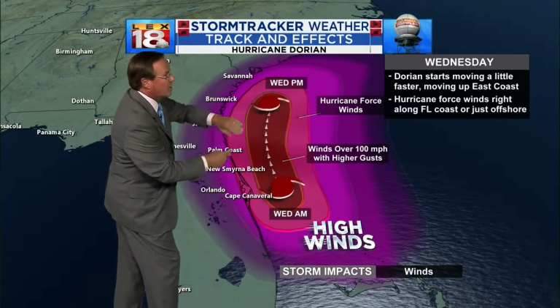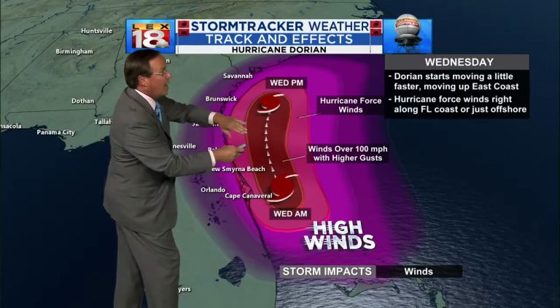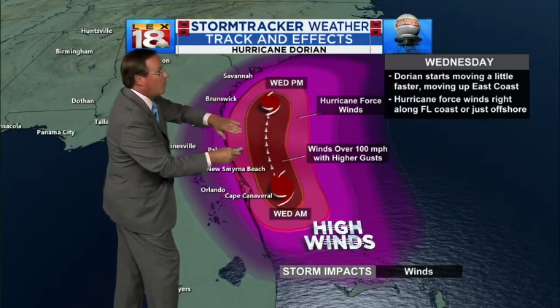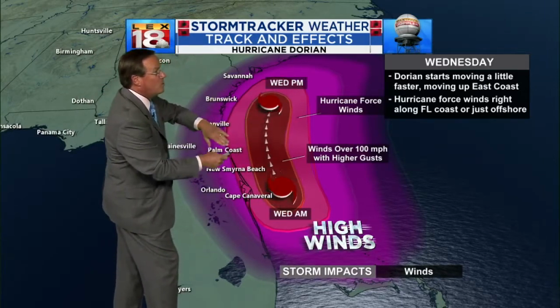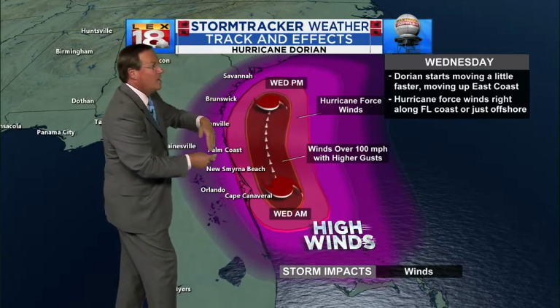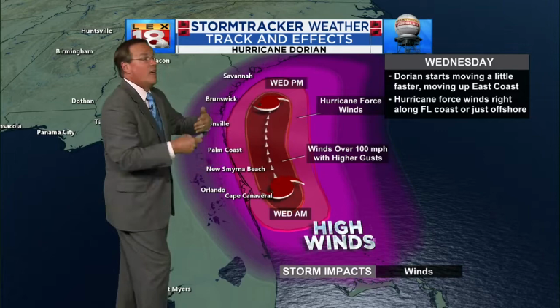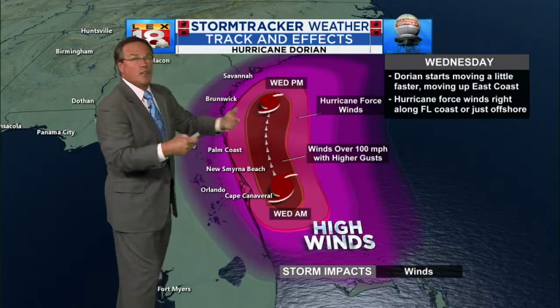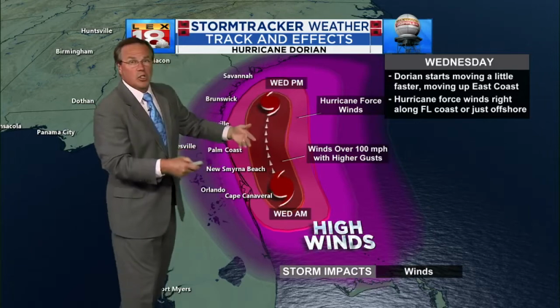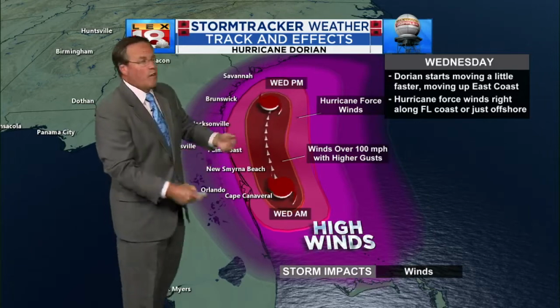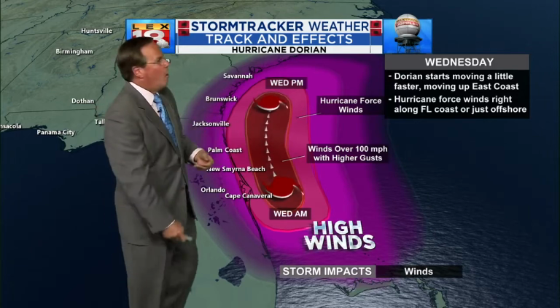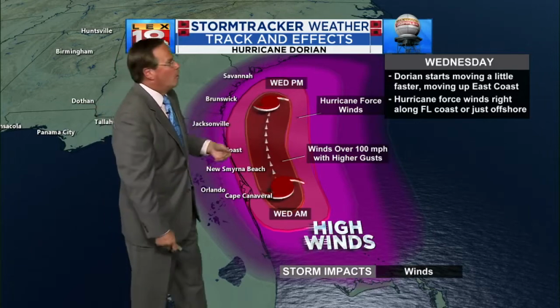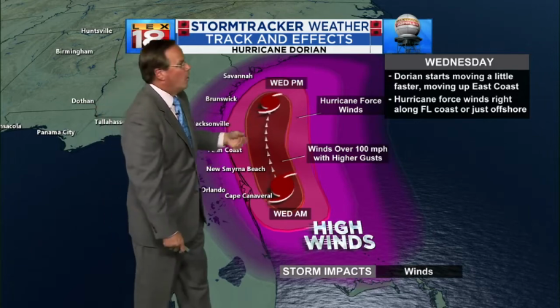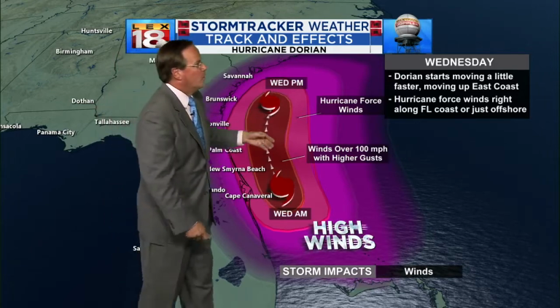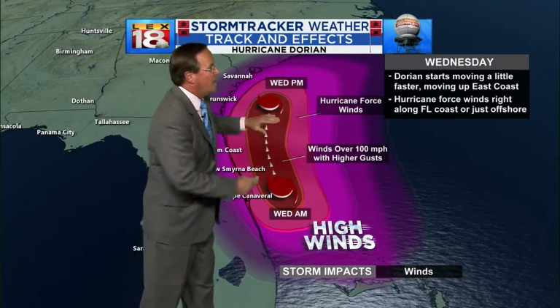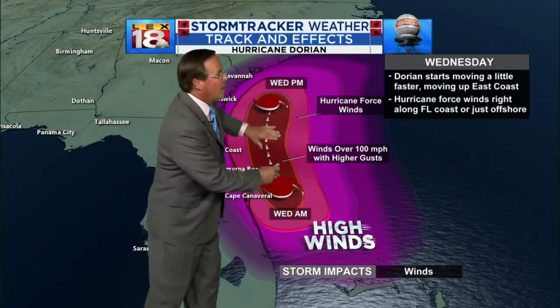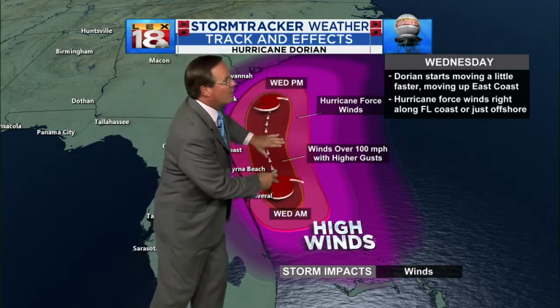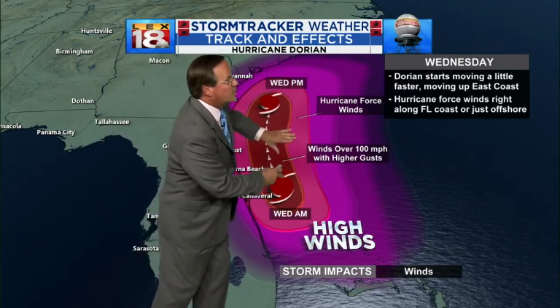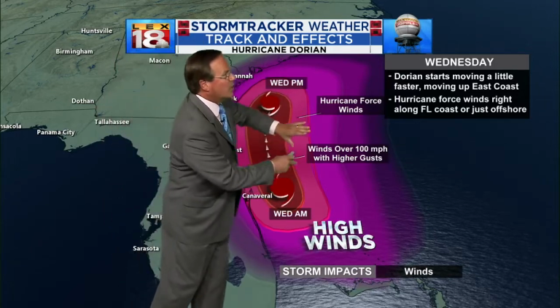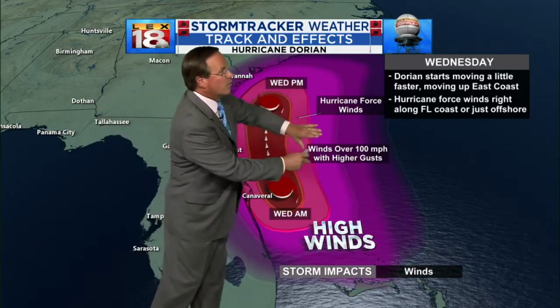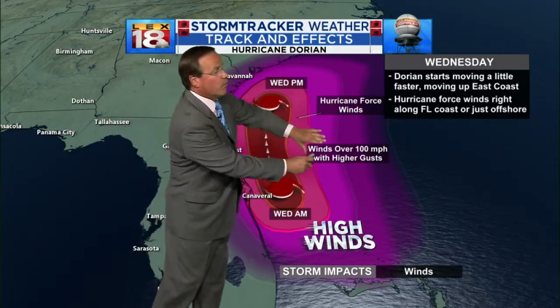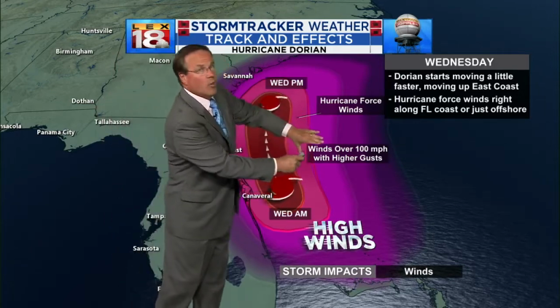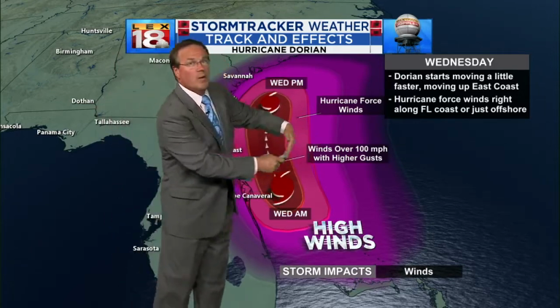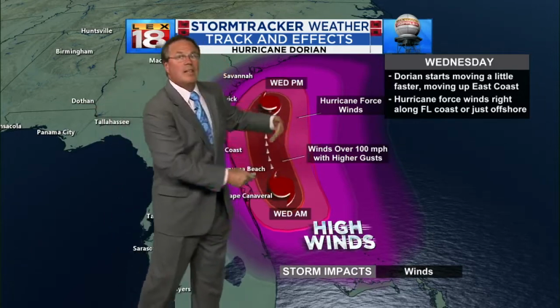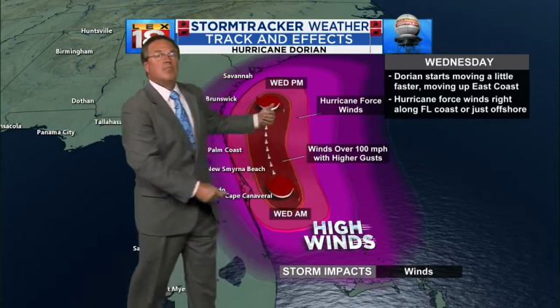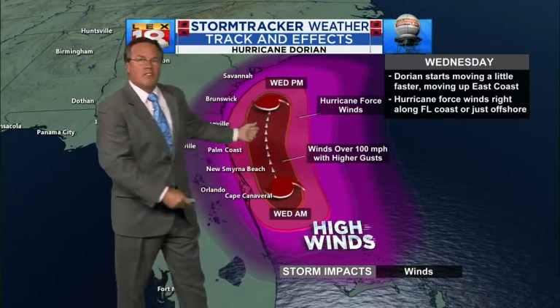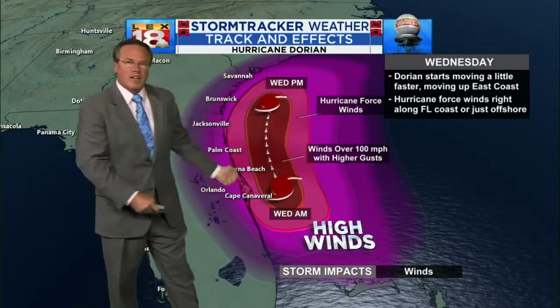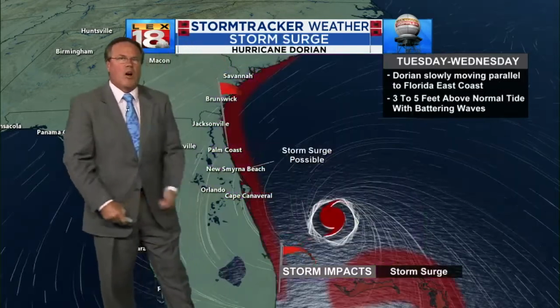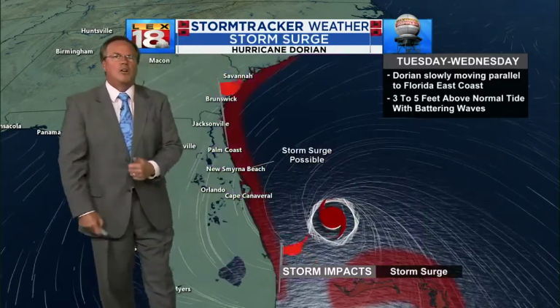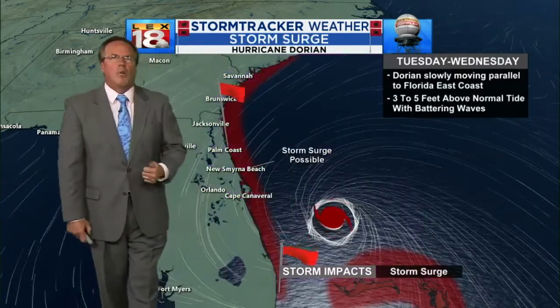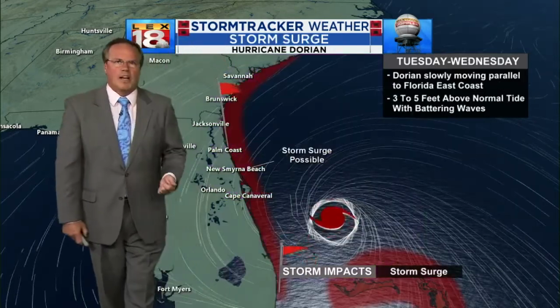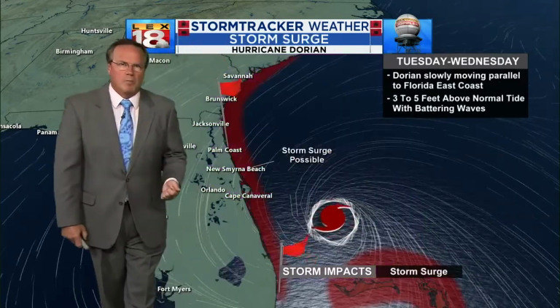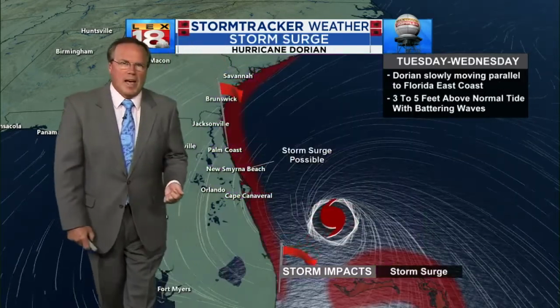The high winds and heavy surf all go along with that. If it ends up being a little further out, the effects aren't quite as bad.